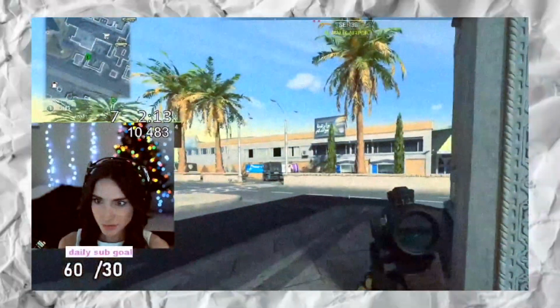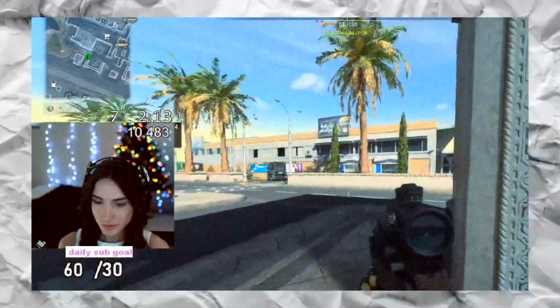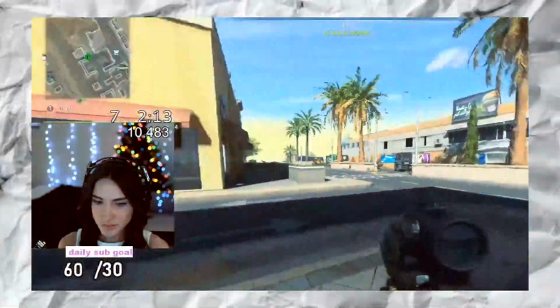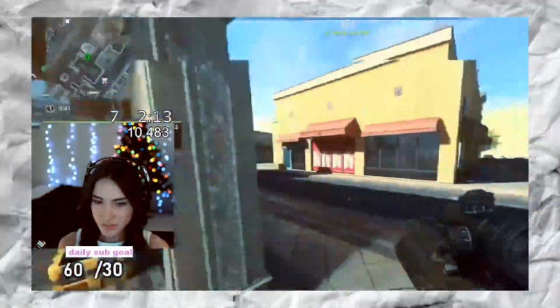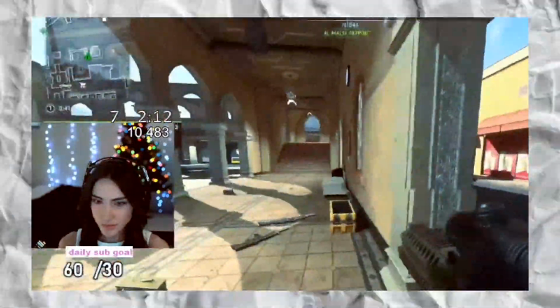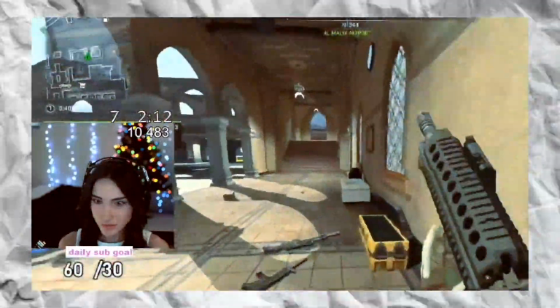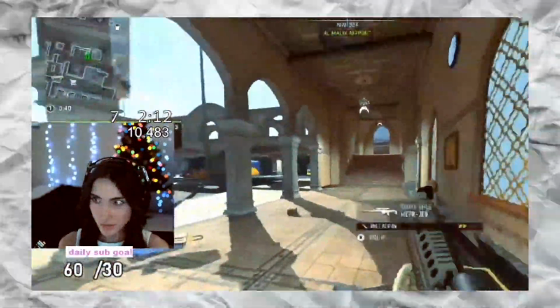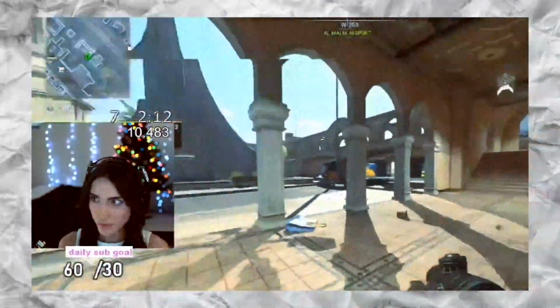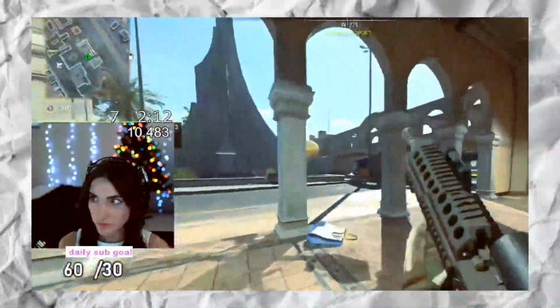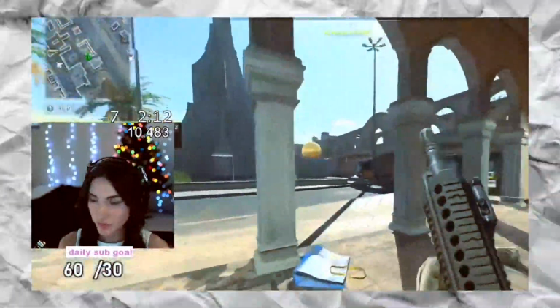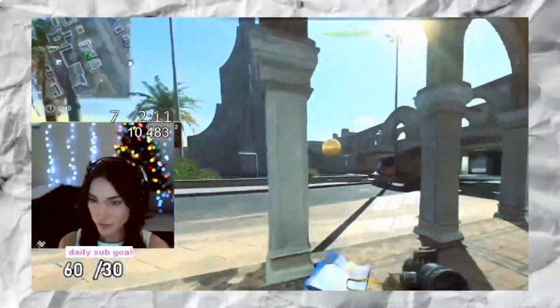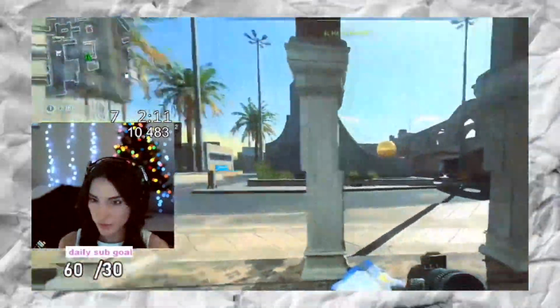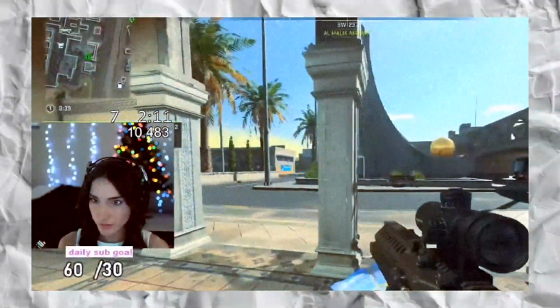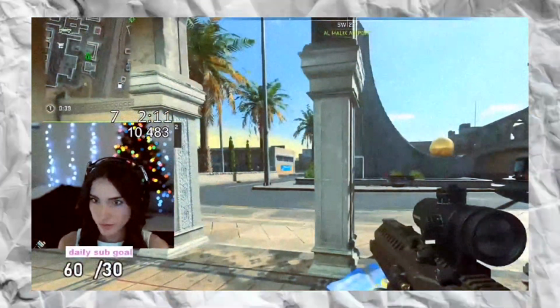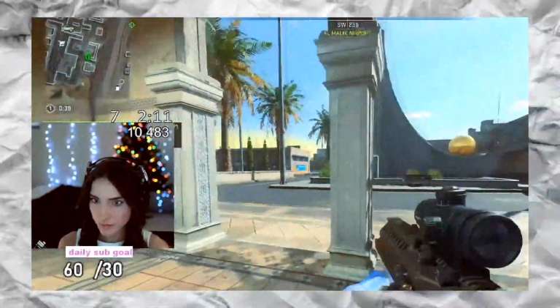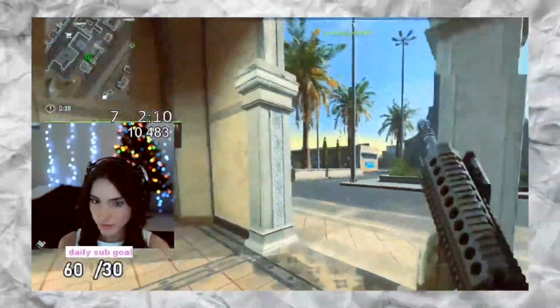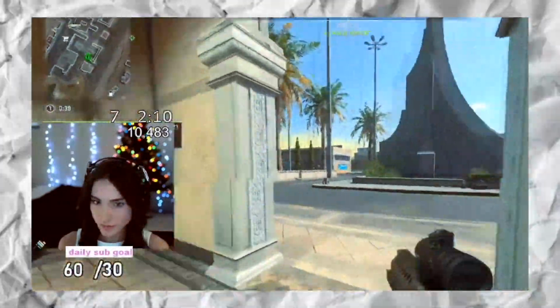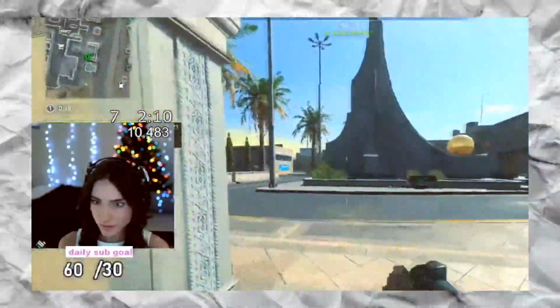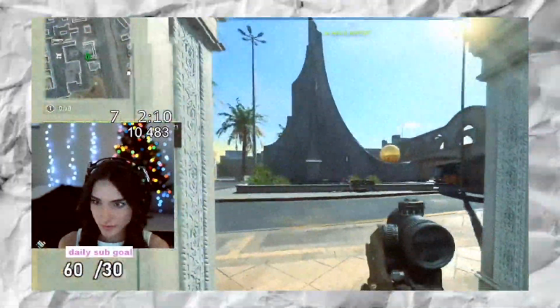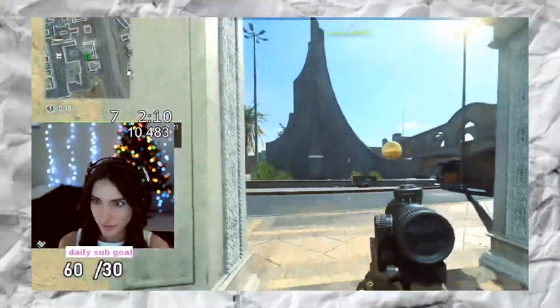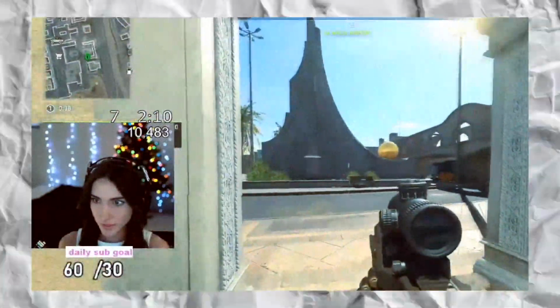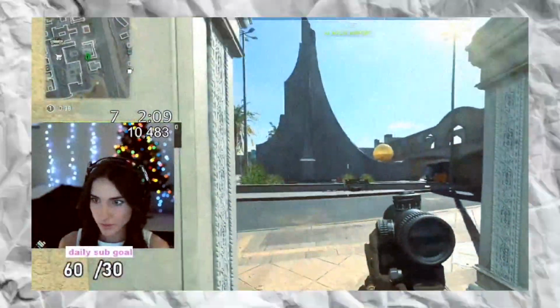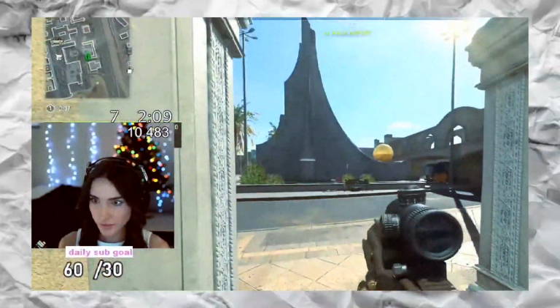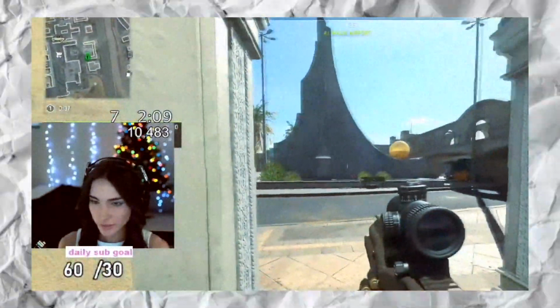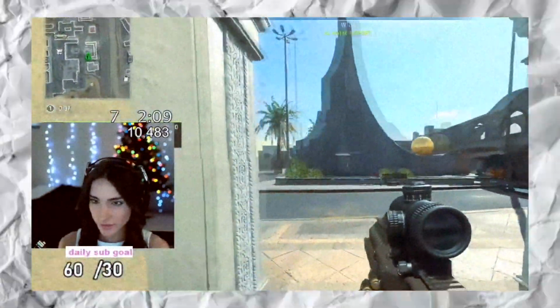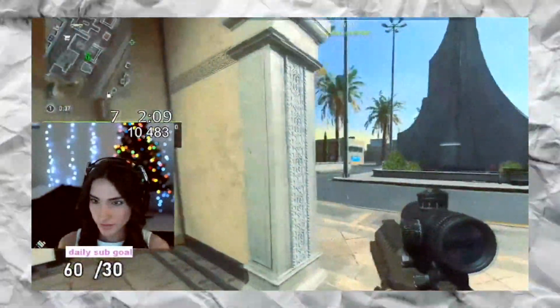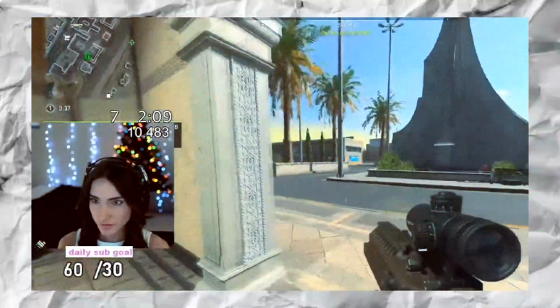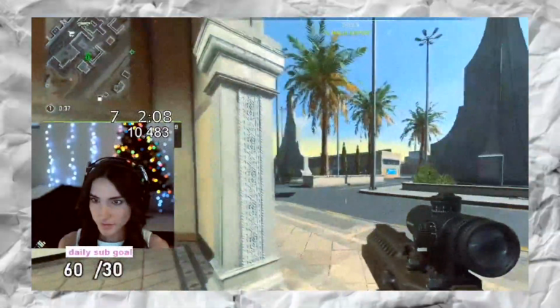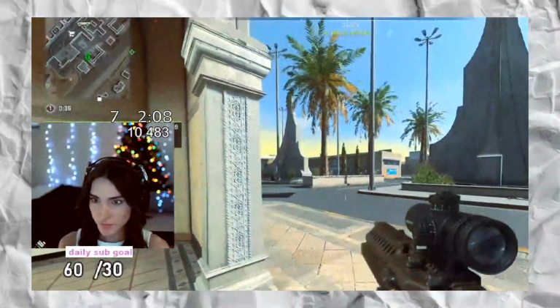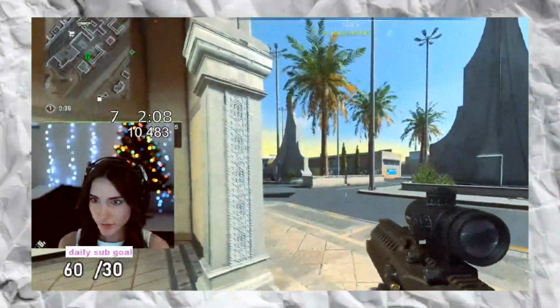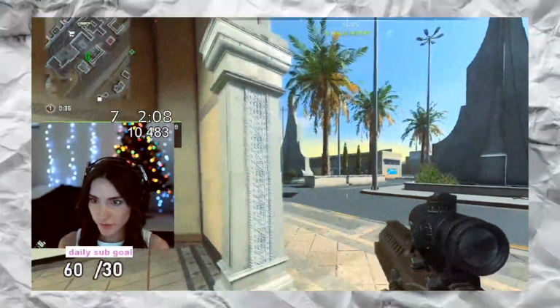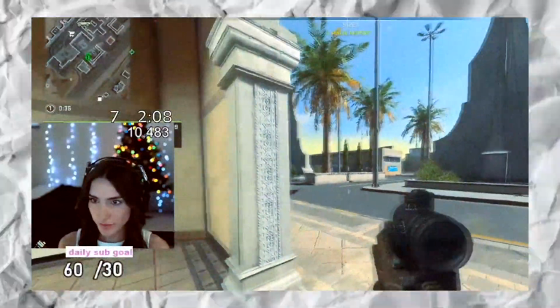Wanna see something? Are you watching me? This is me without it.